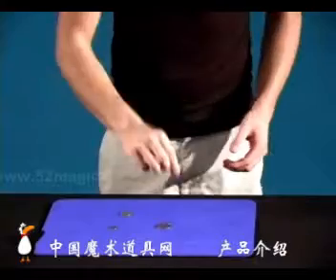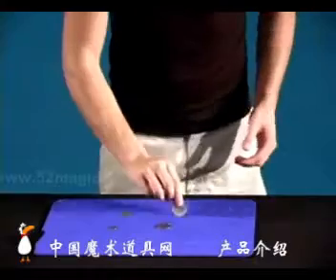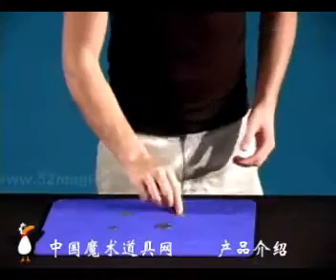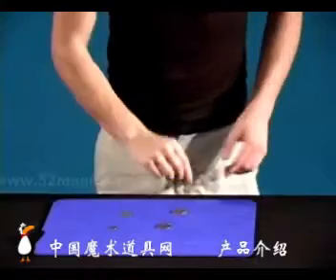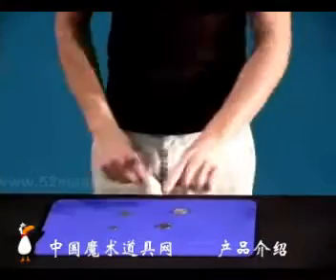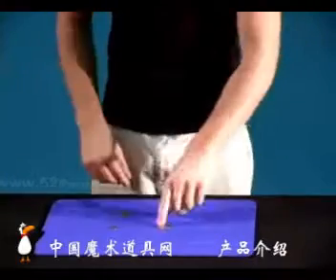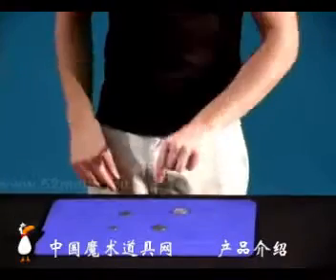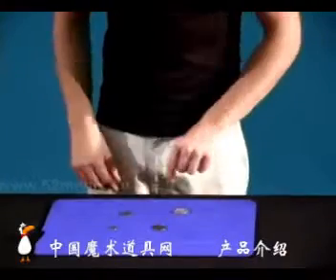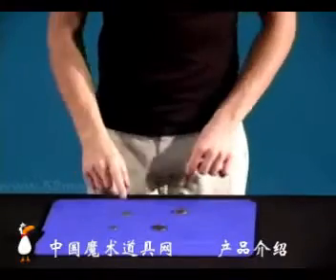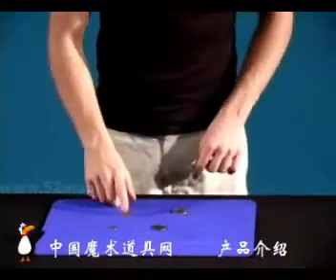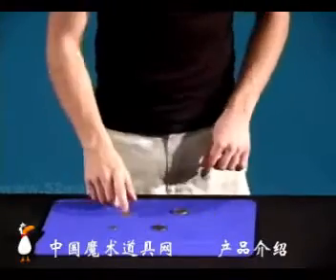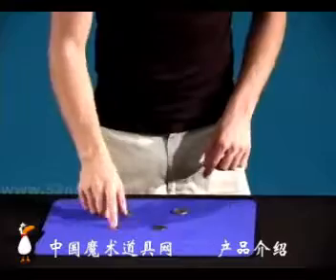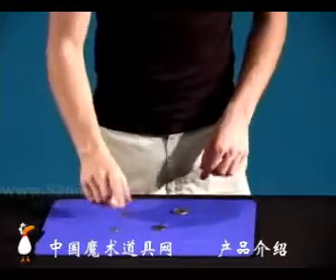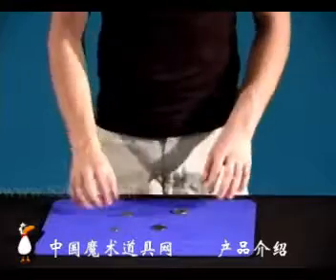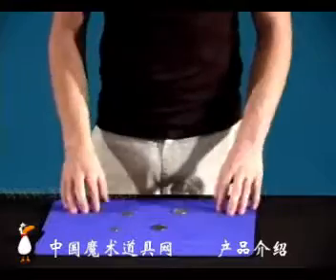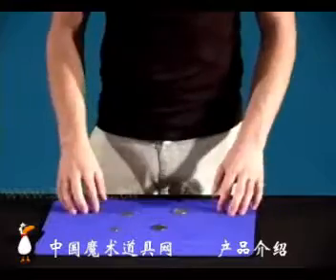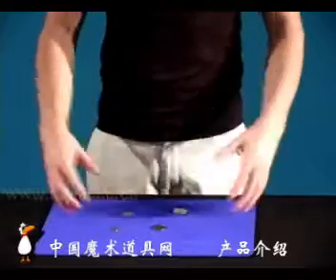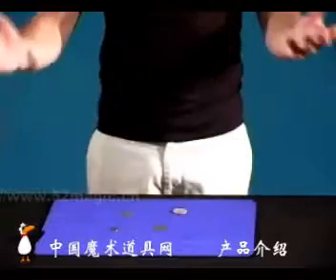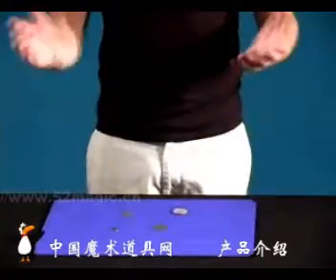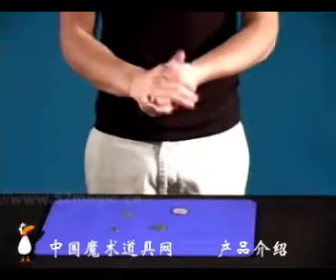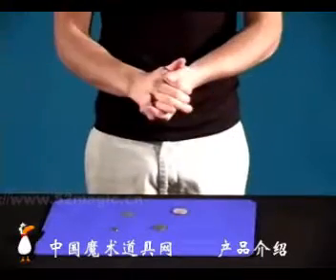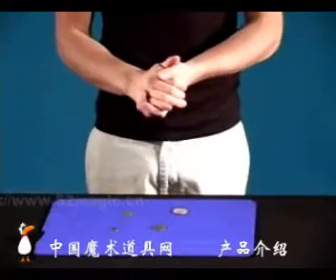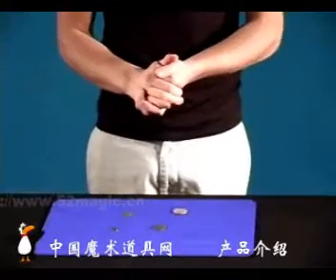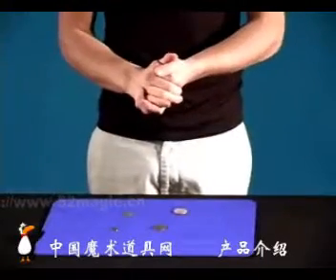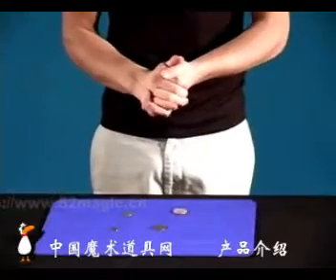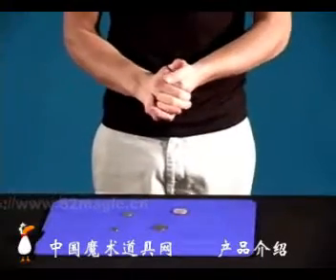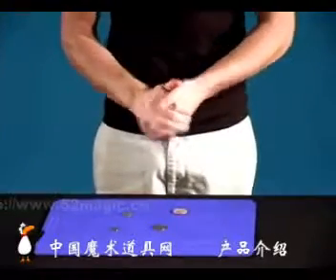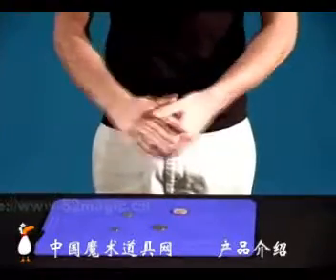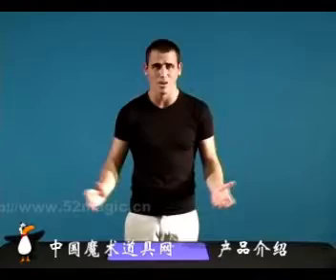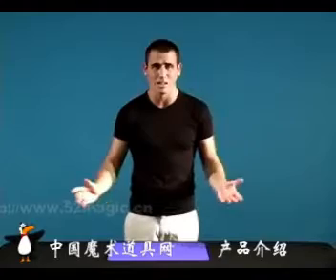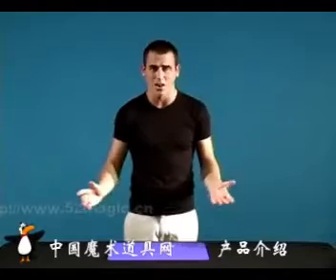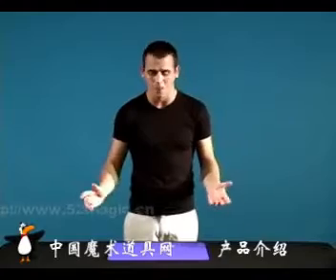I had two half dollars with me, a quarter, and a dime — added up to $1.35. Filled up that tank, I was ready to go.